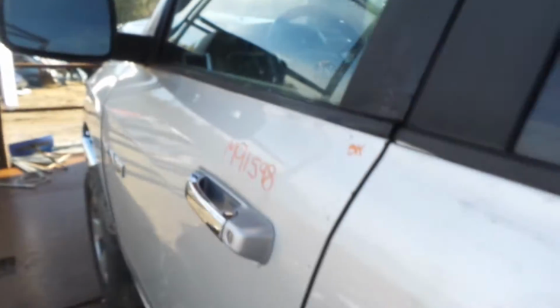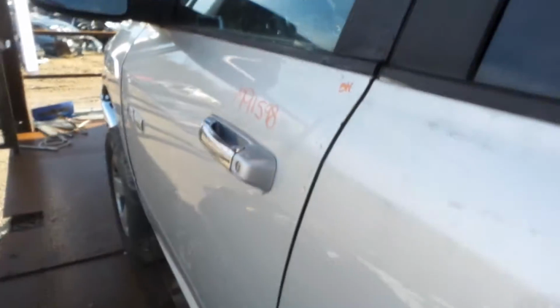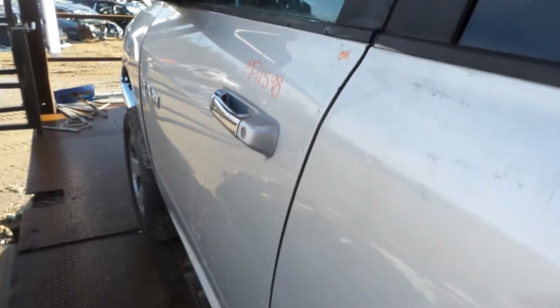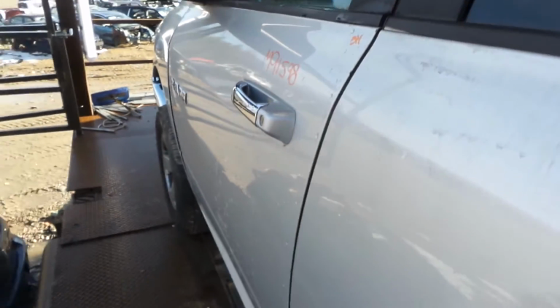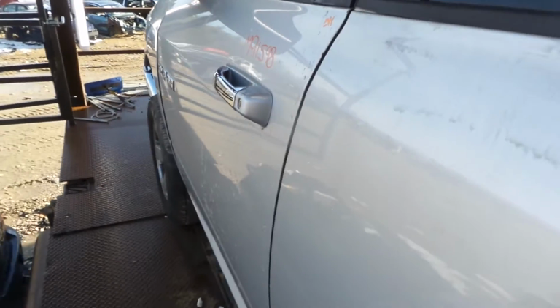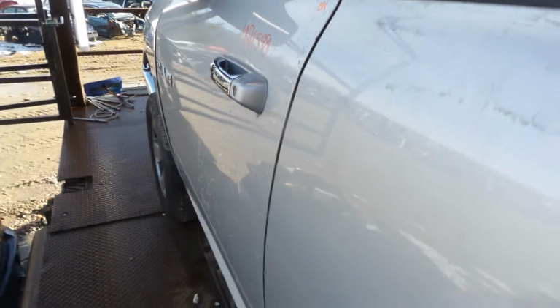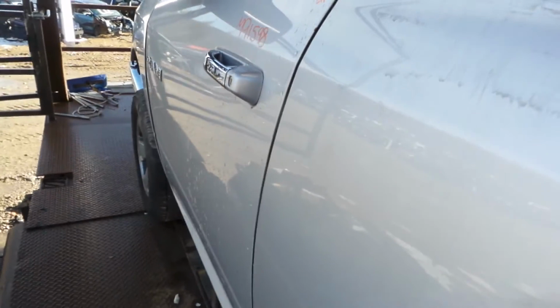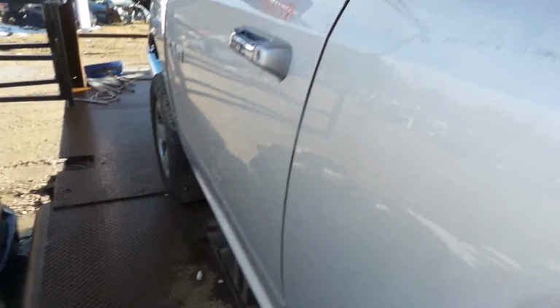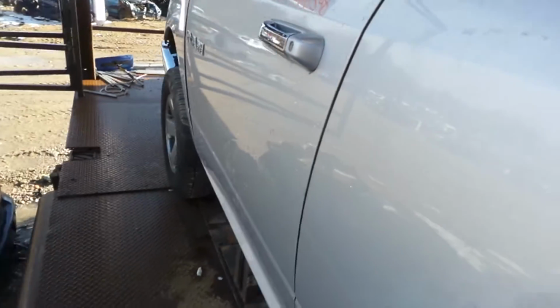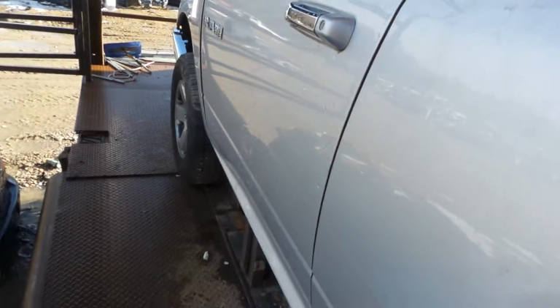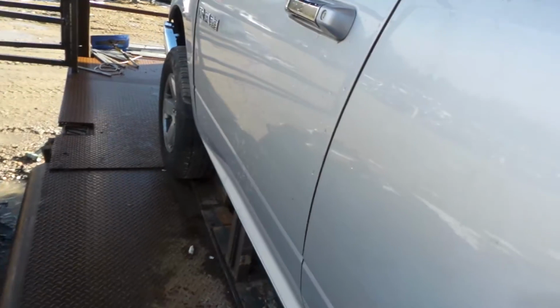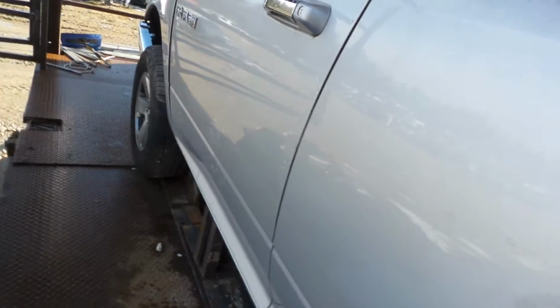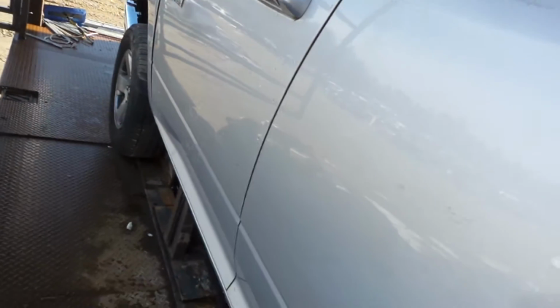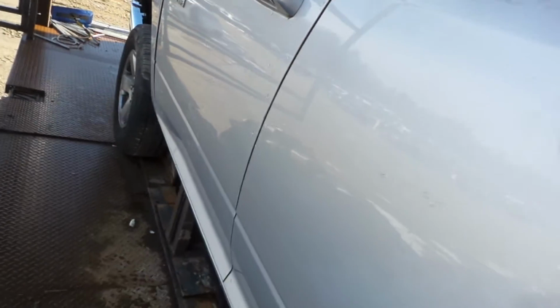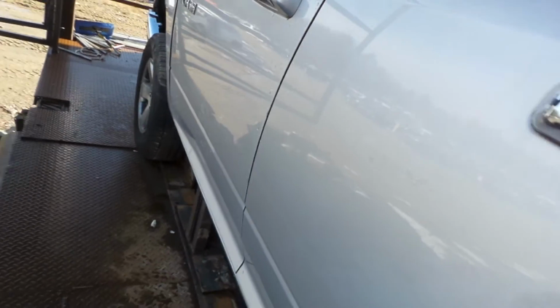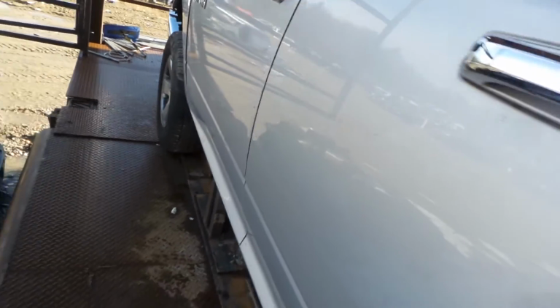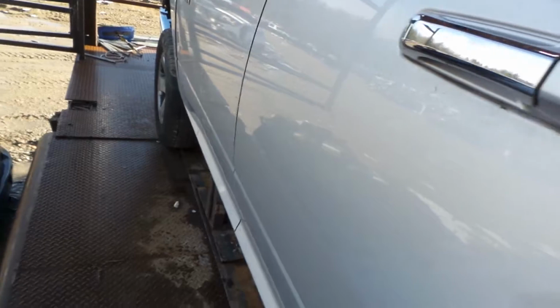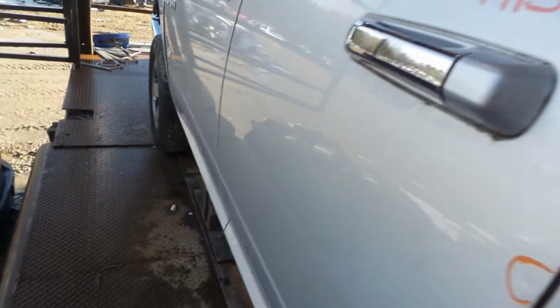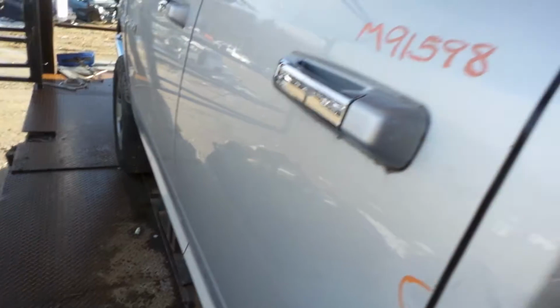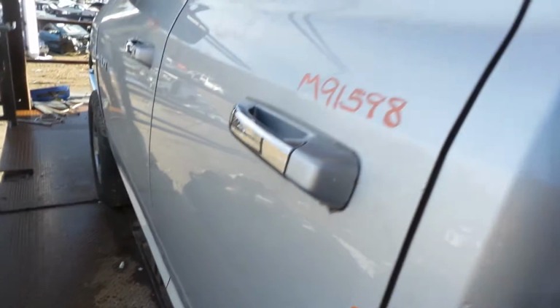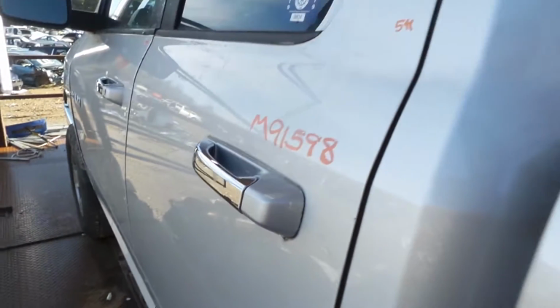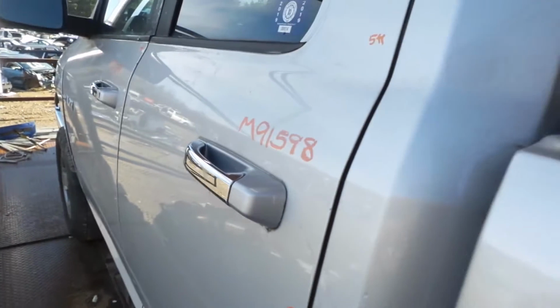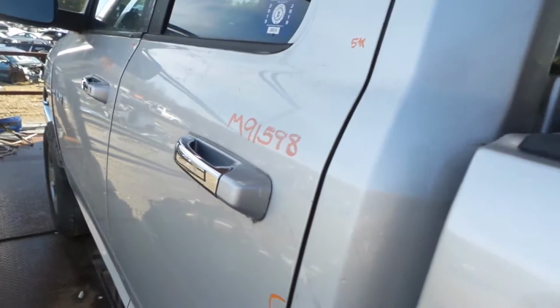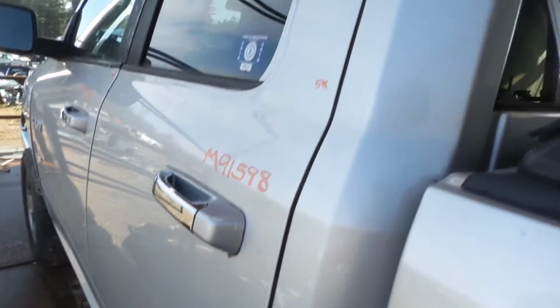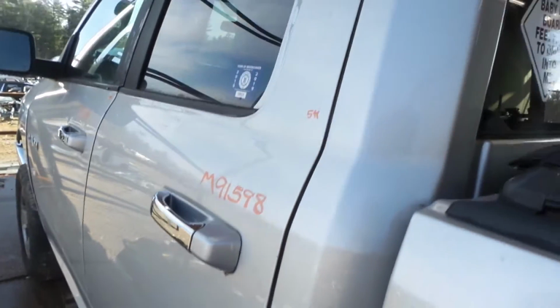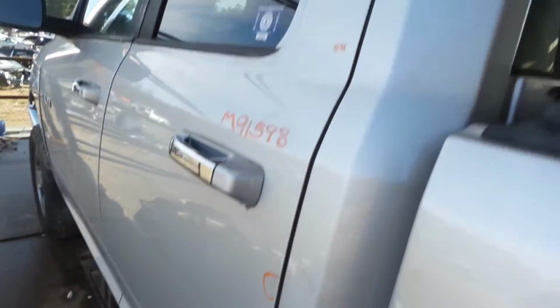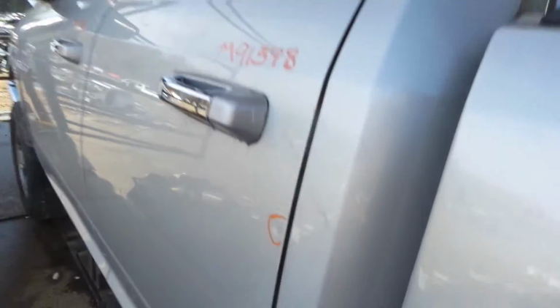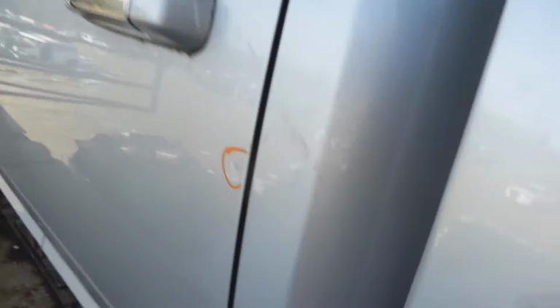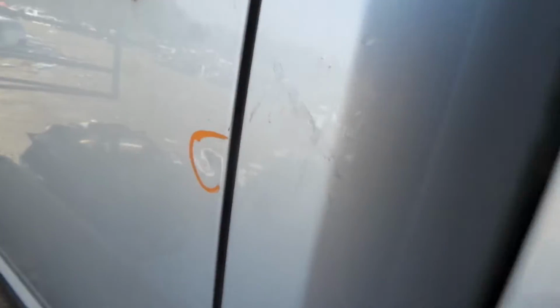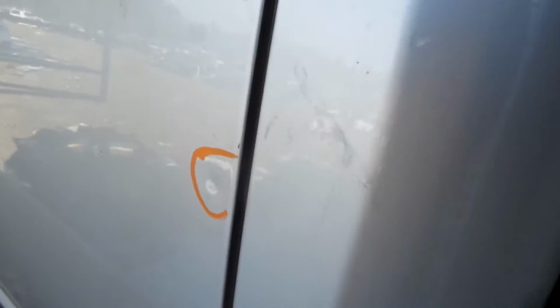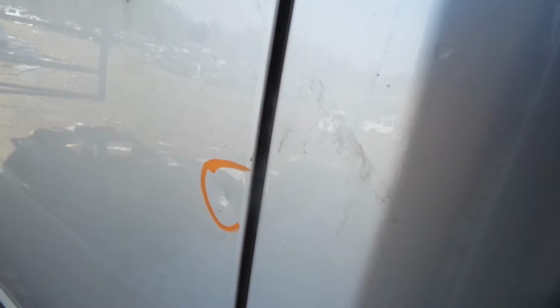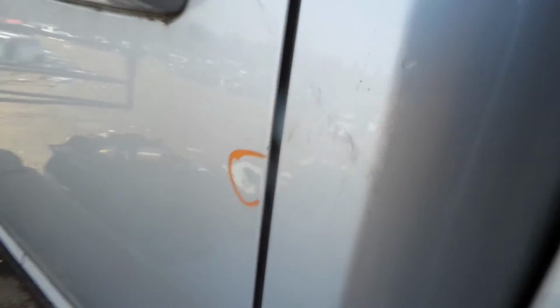Left front door has been repainted — still very usable. Same on the rear door. It's got one small thing.